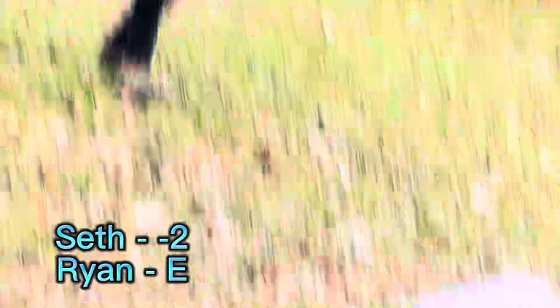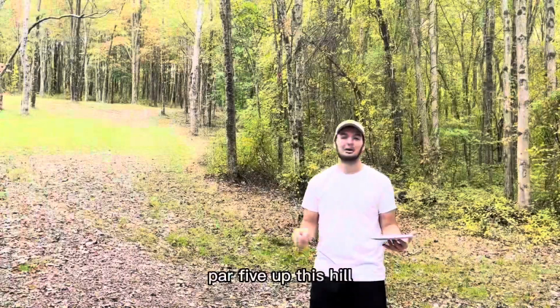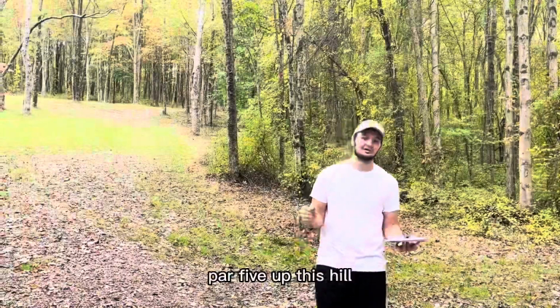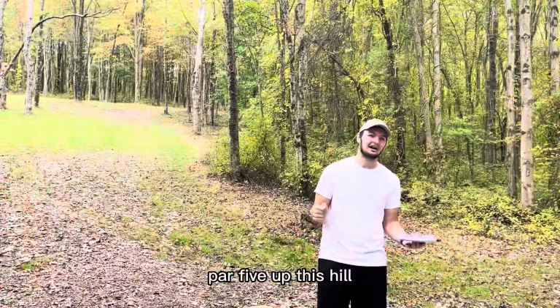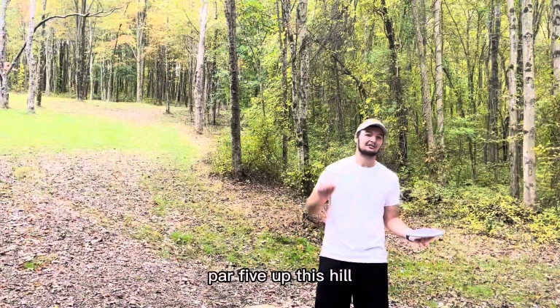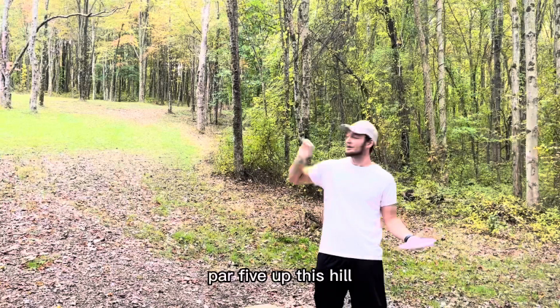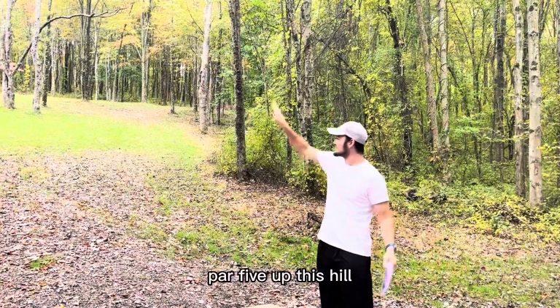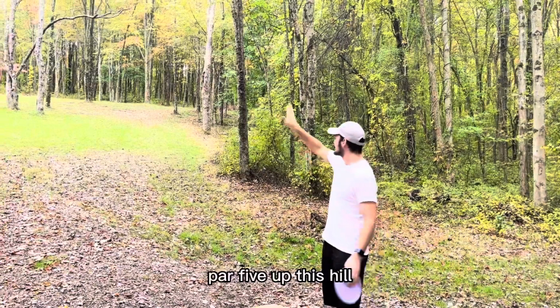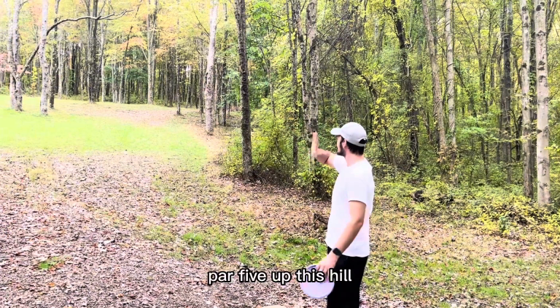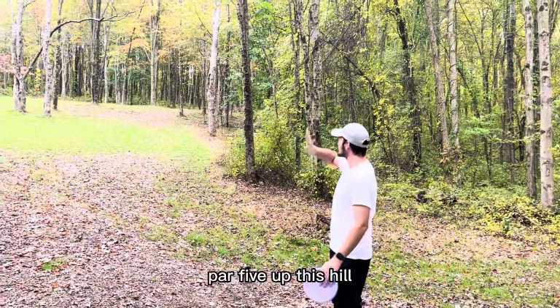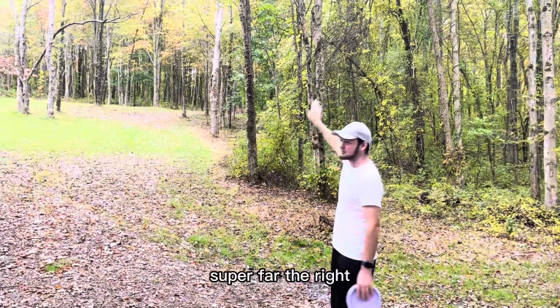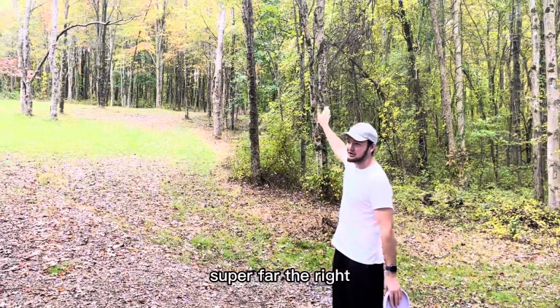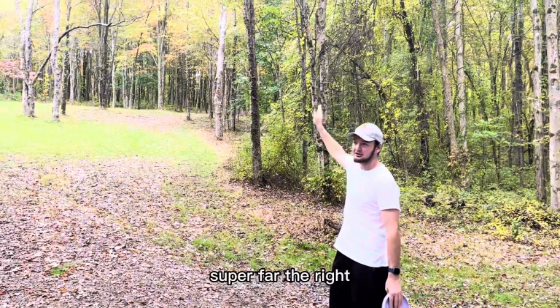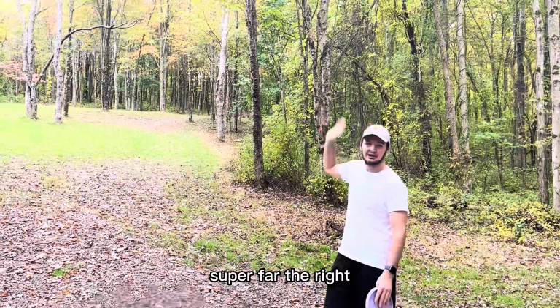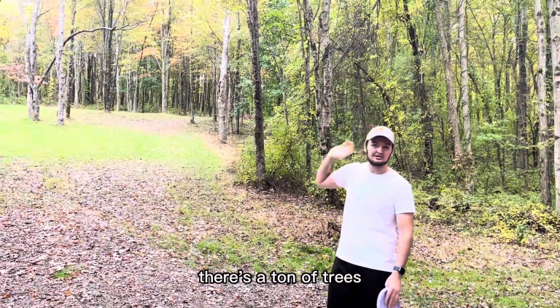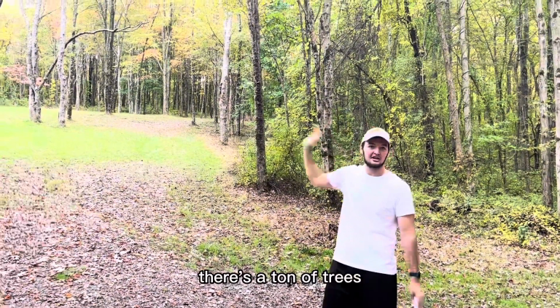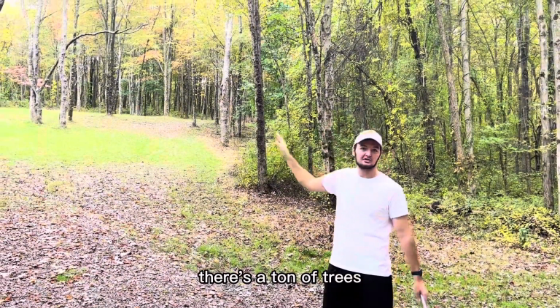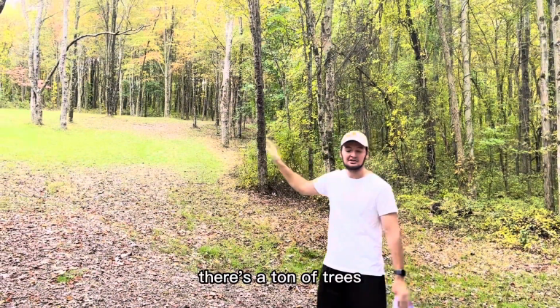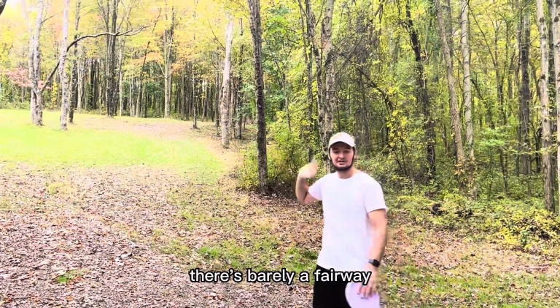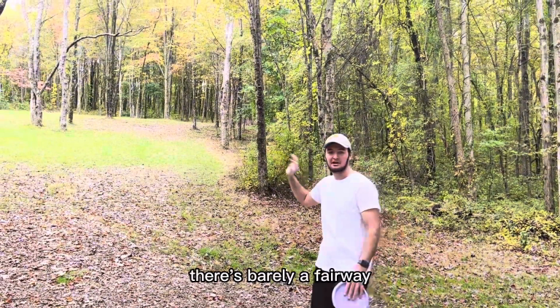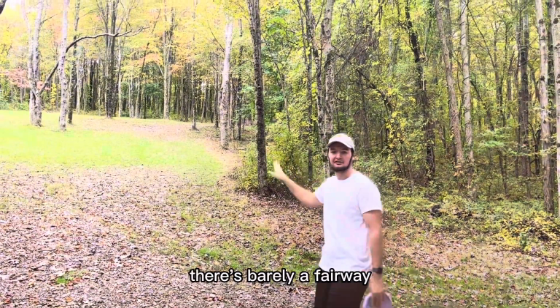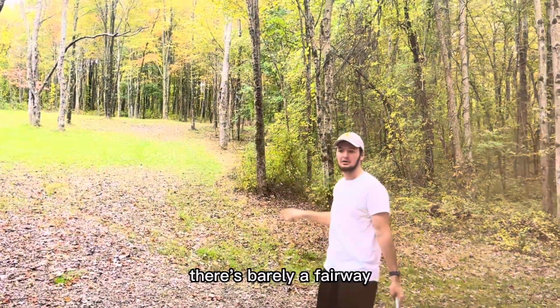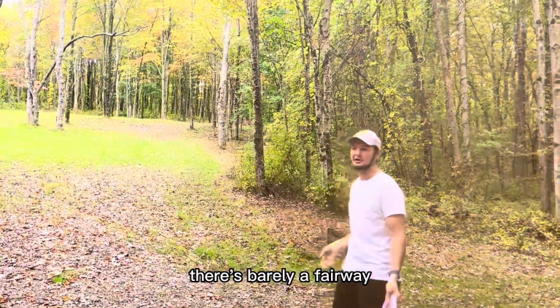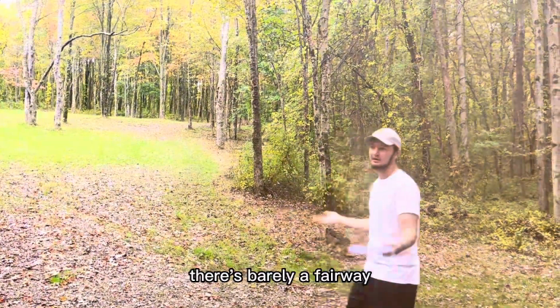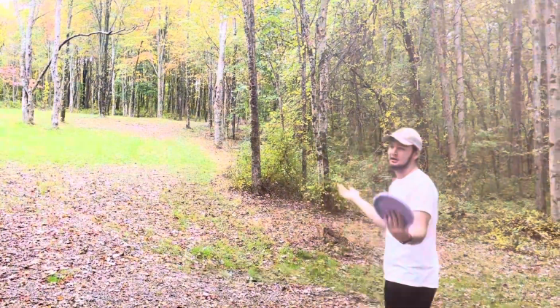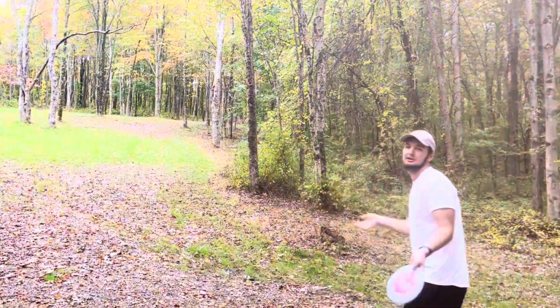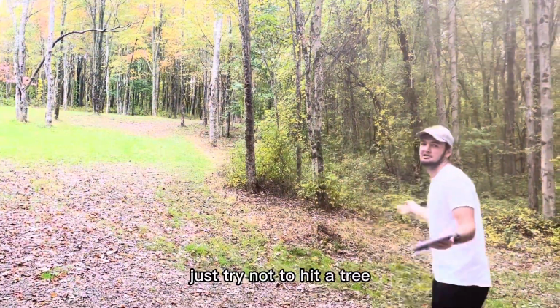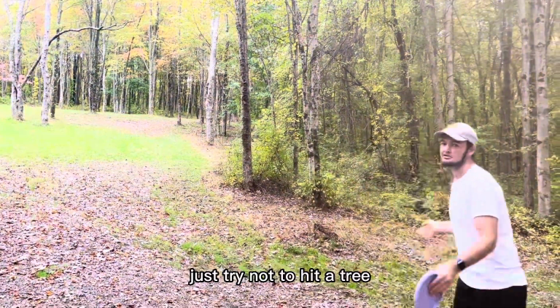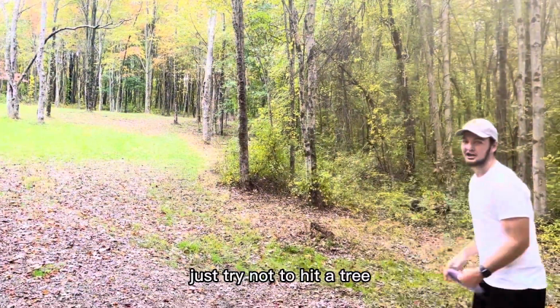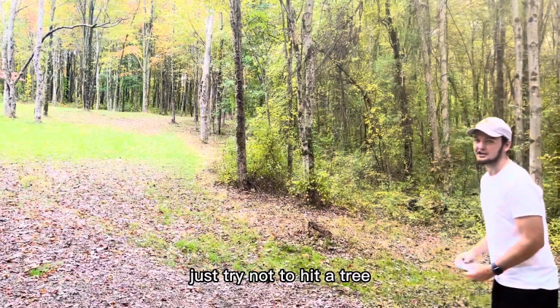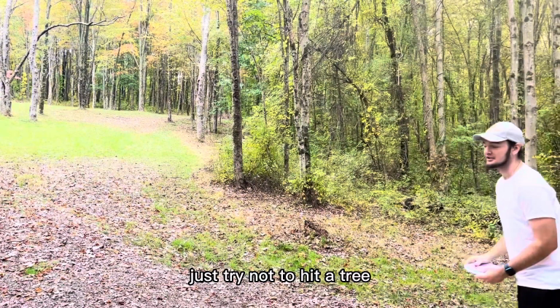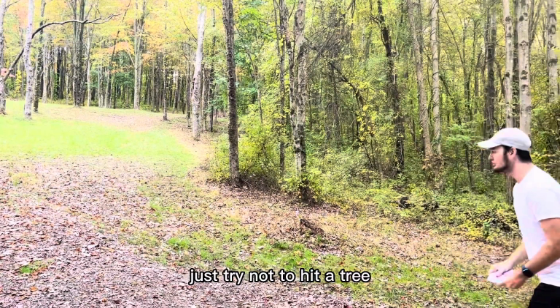There it is — look, there's me. Thank you, thank you, just tap it right in. Okay, hole four — up this hill, super far to the right, there's a ton of trees, barely a fairway. Just try not to hit a tree.